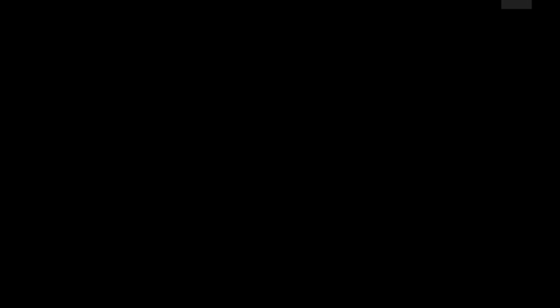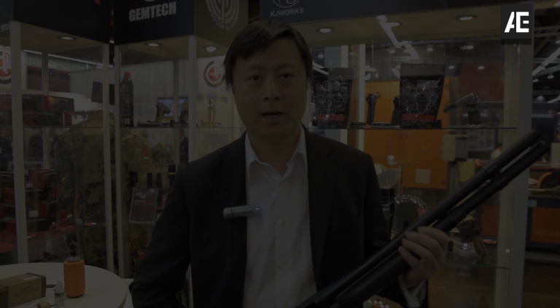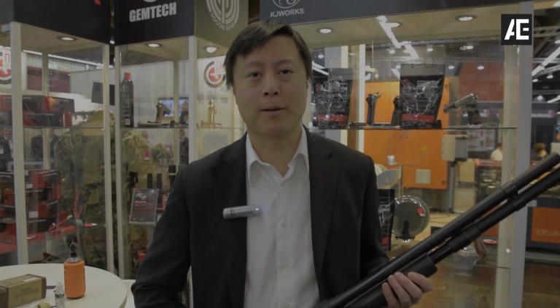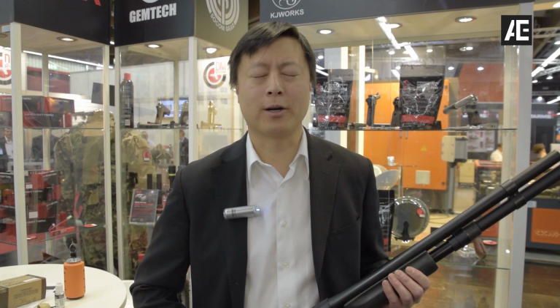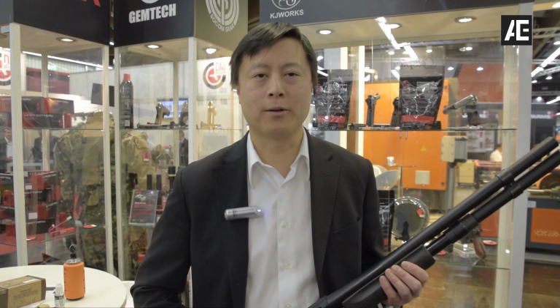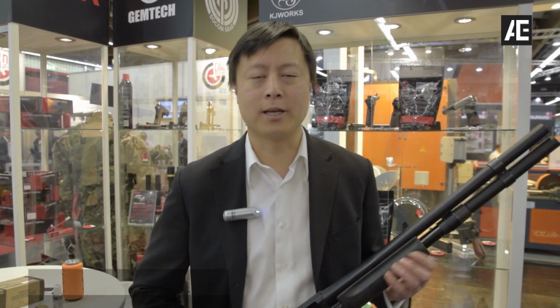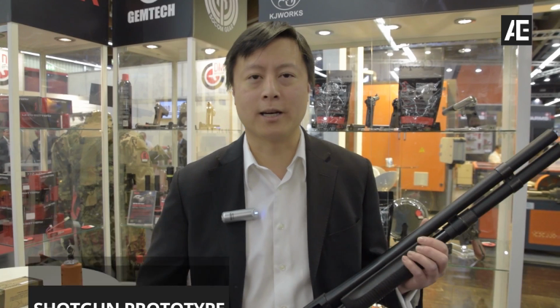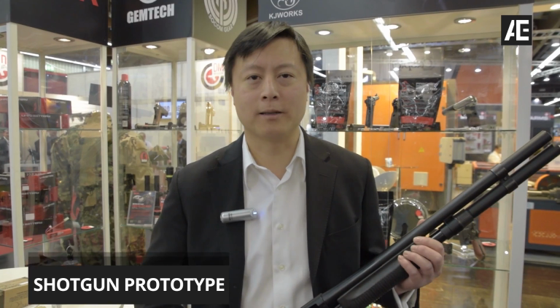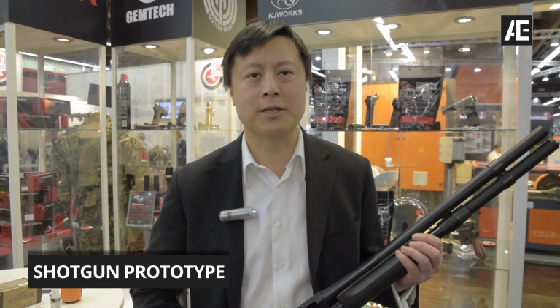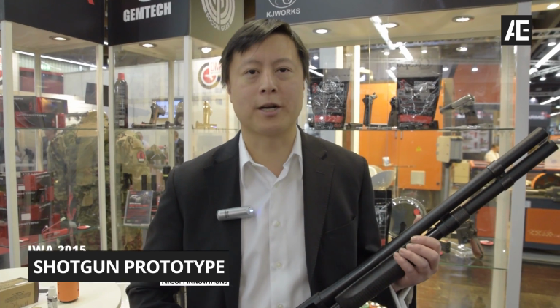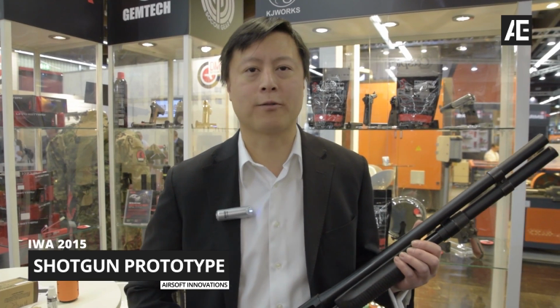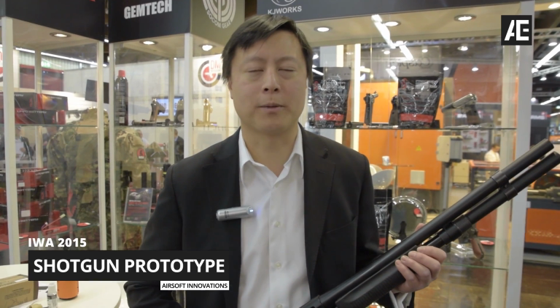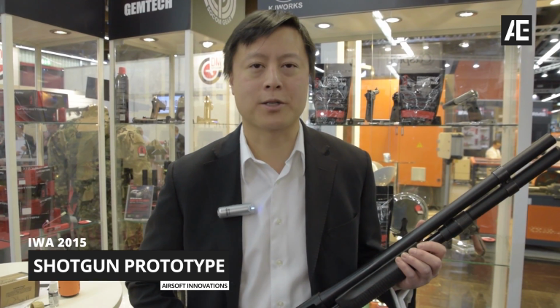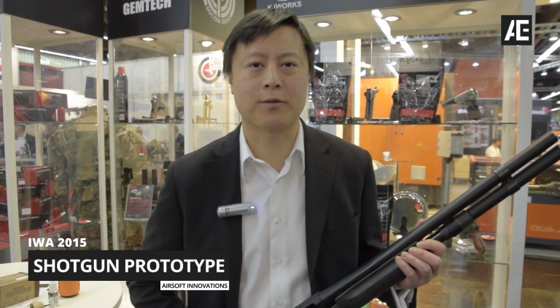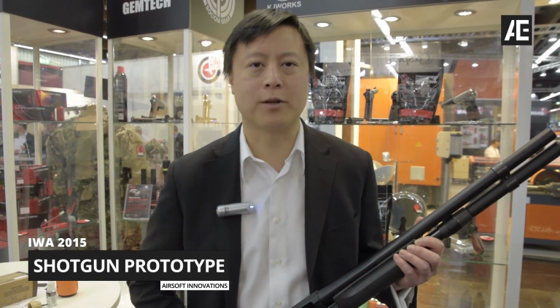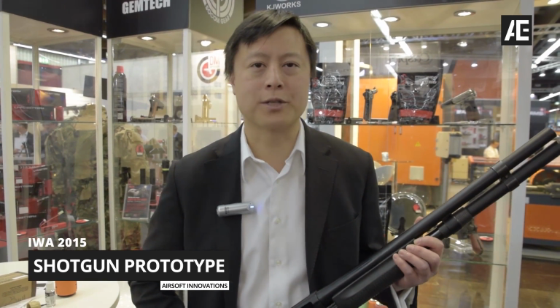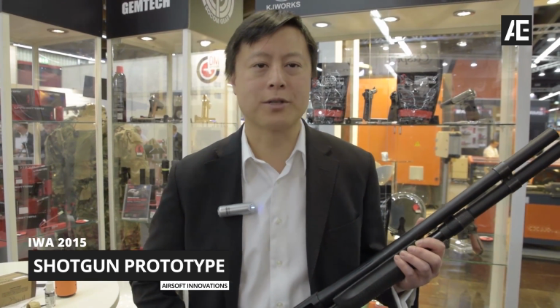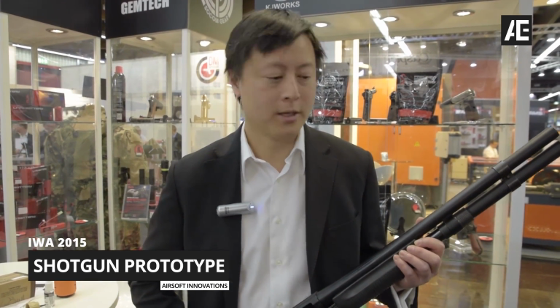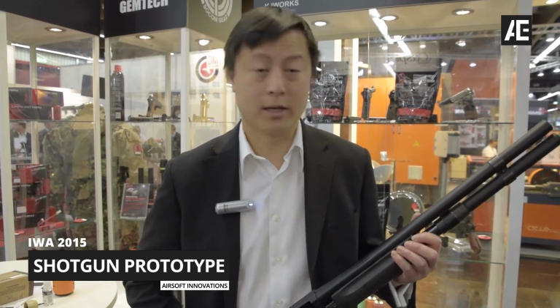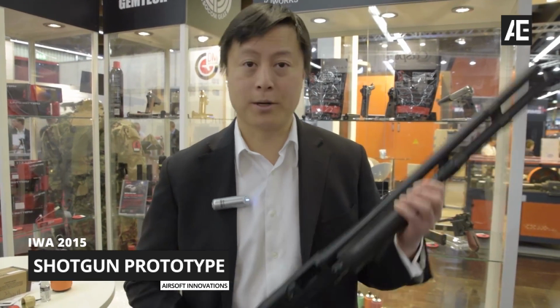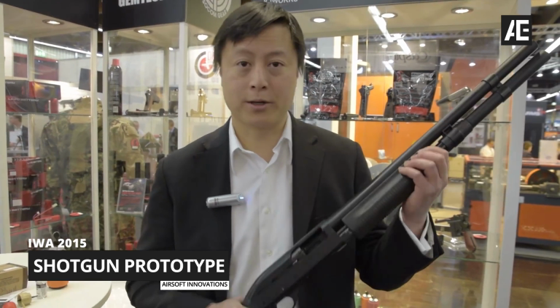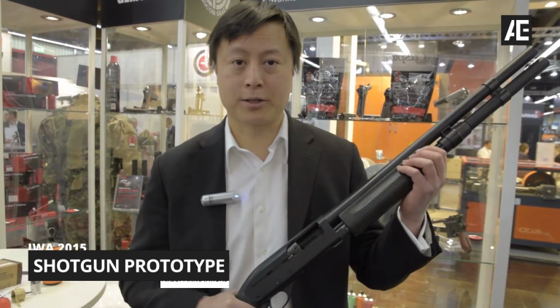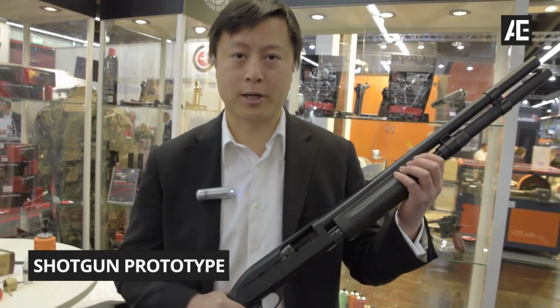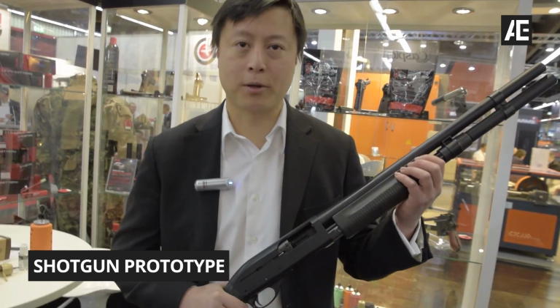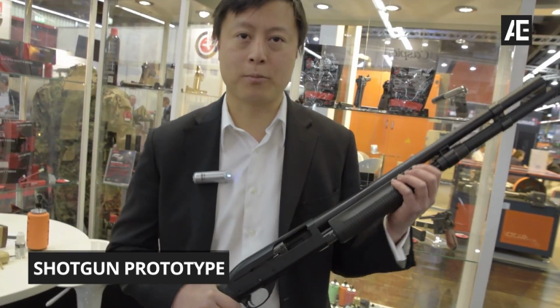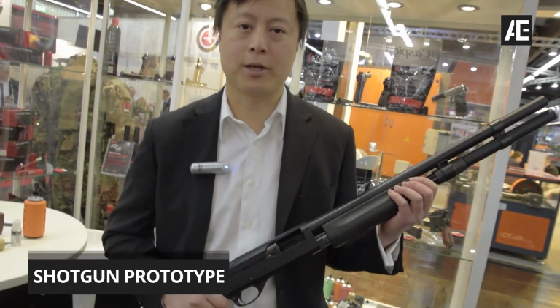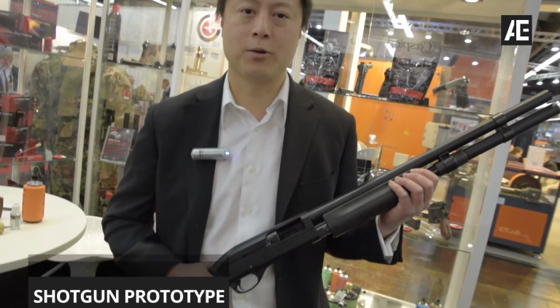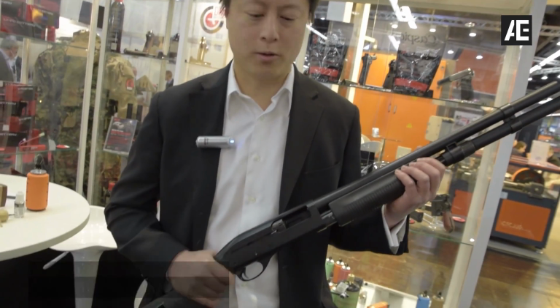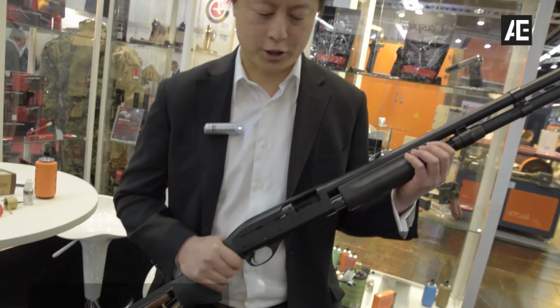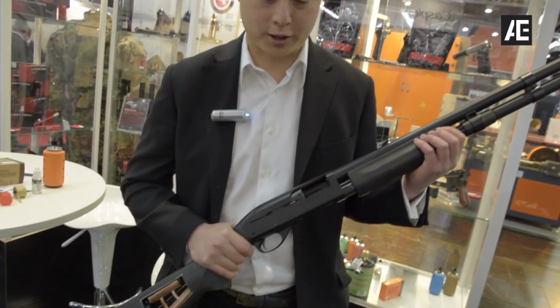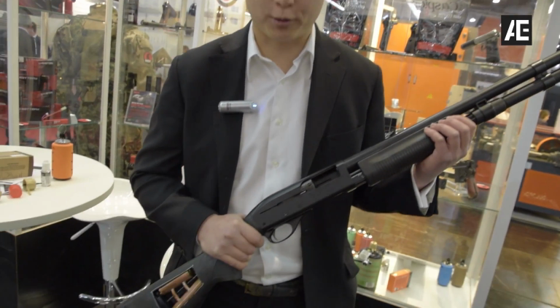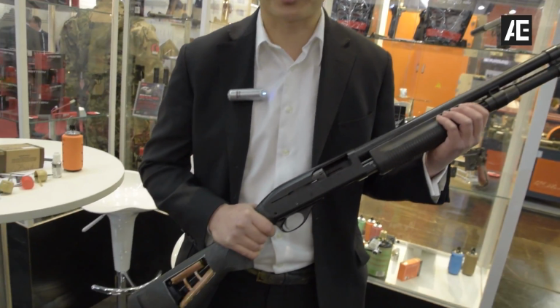Hi, I'm Karl, the lead designer from Airsoft Innovations. I'm here to talk about my new shotgun prototype.